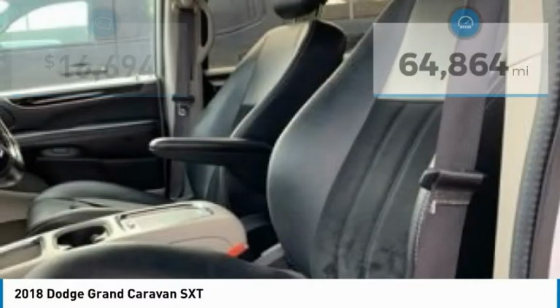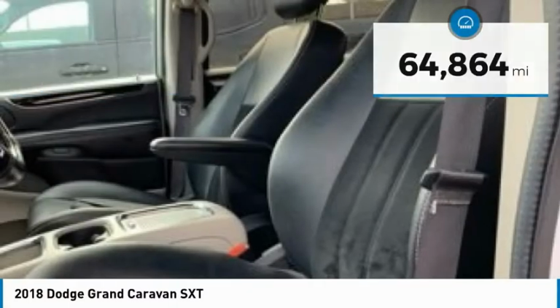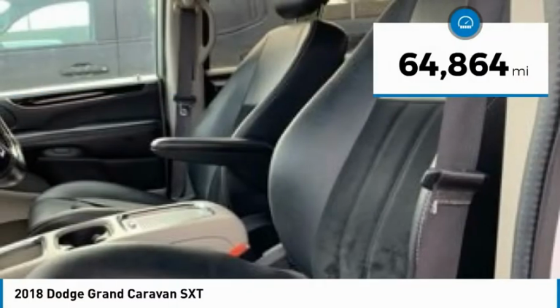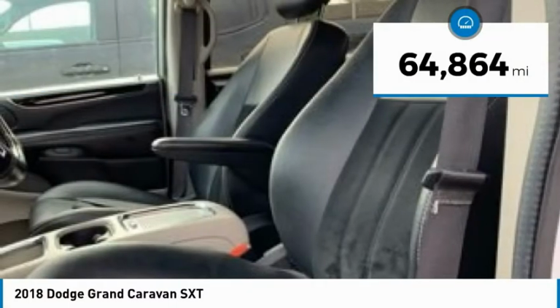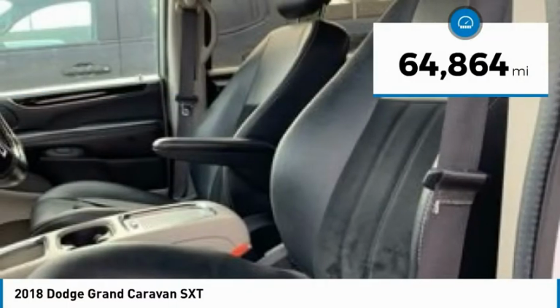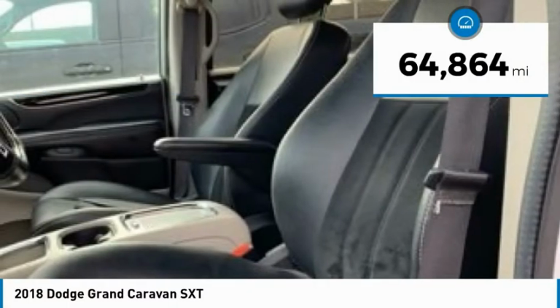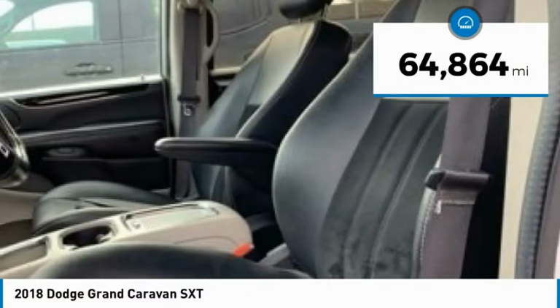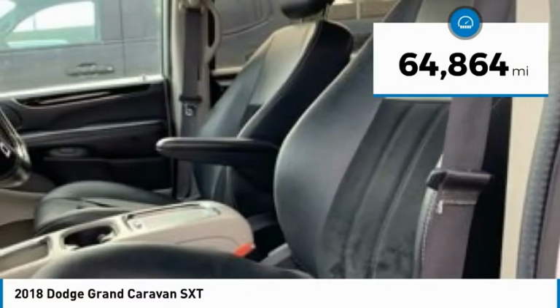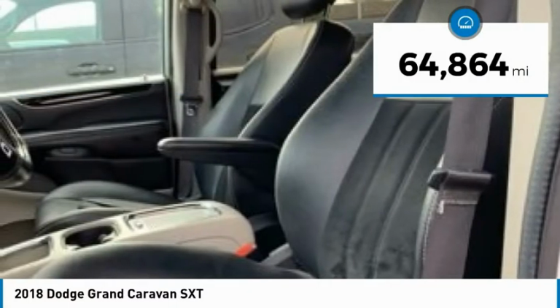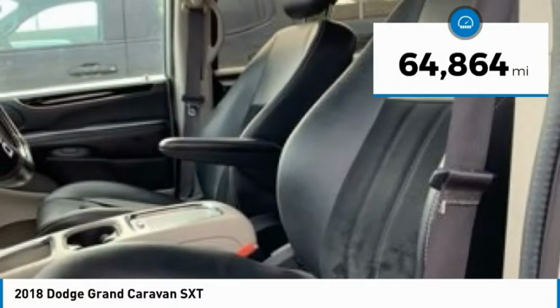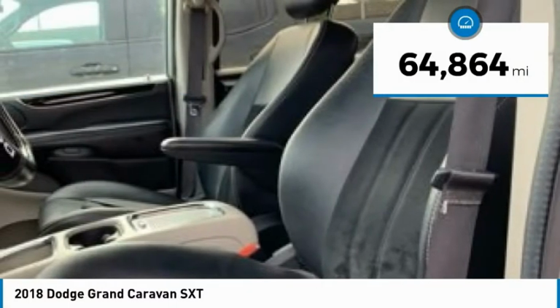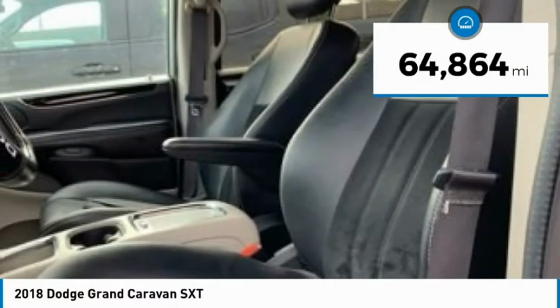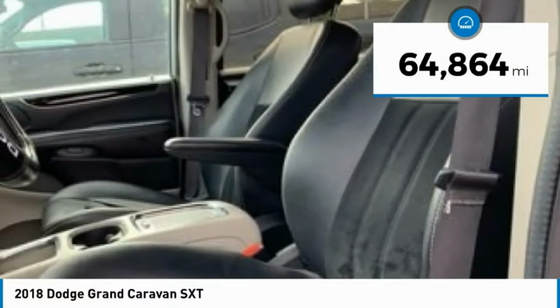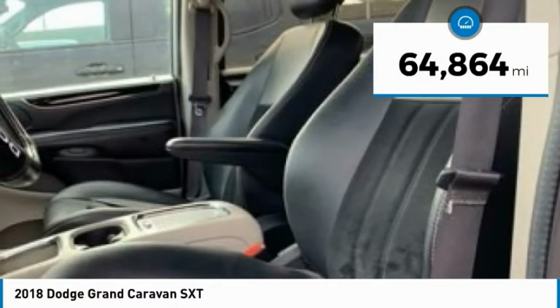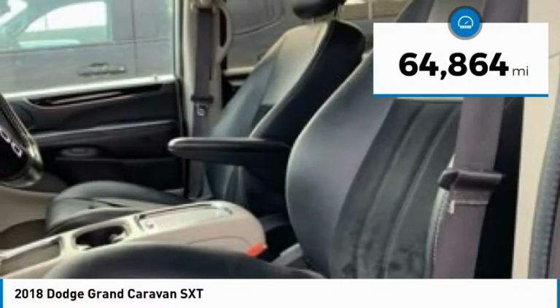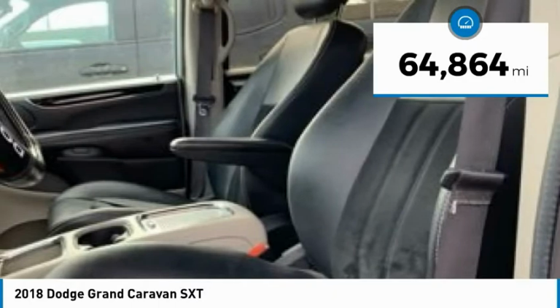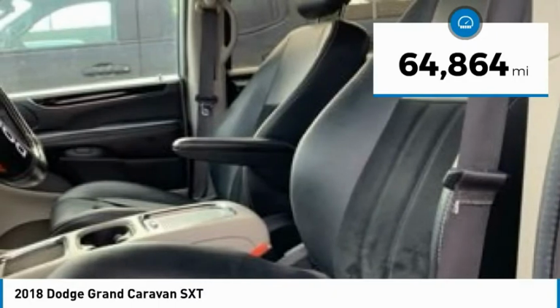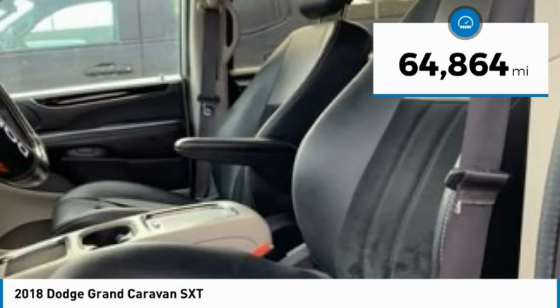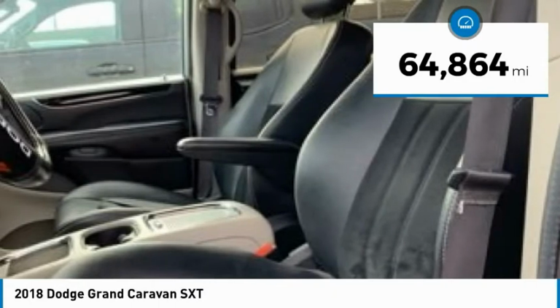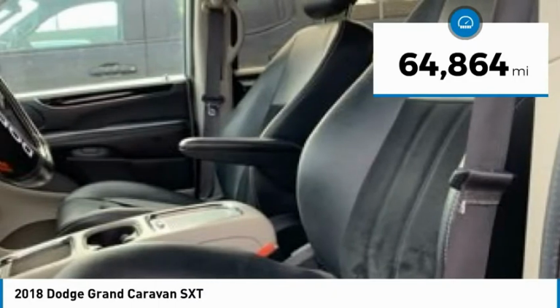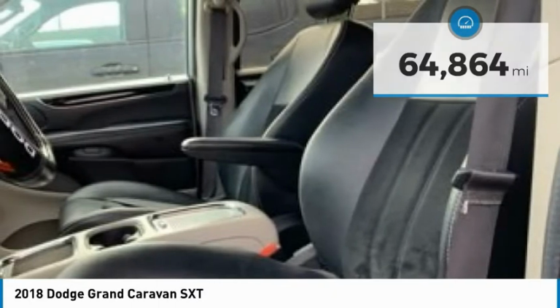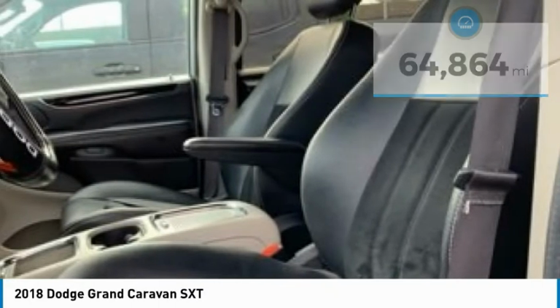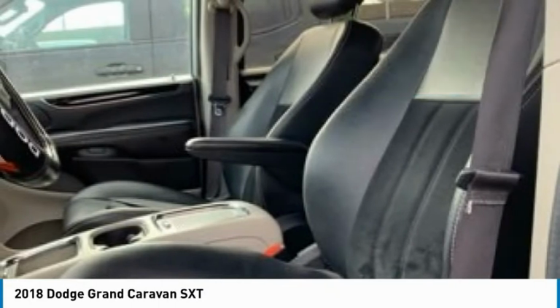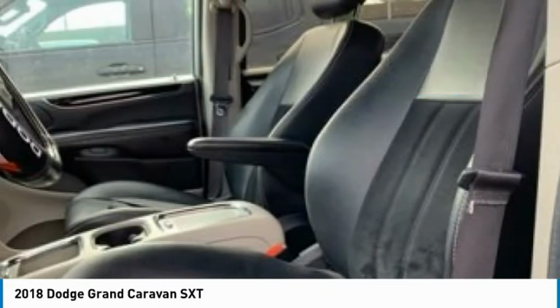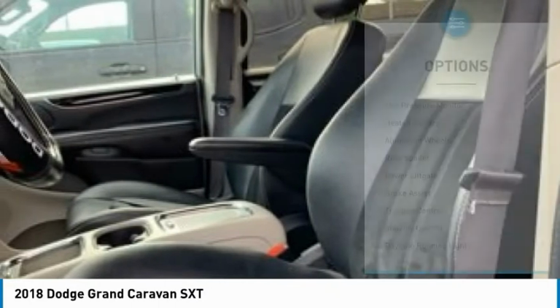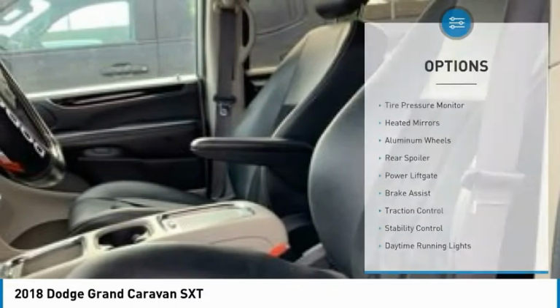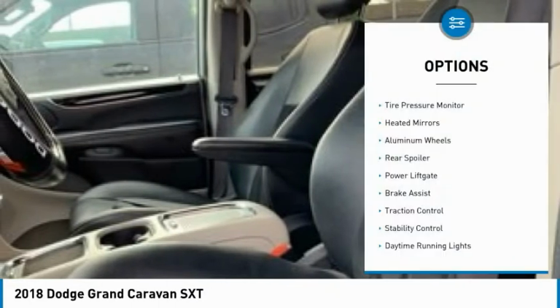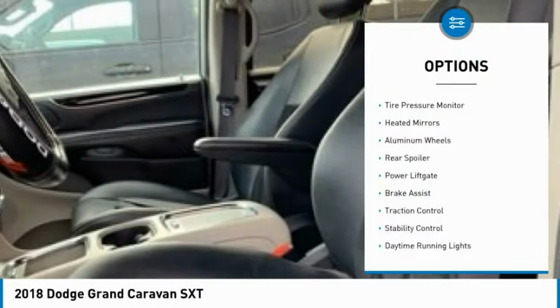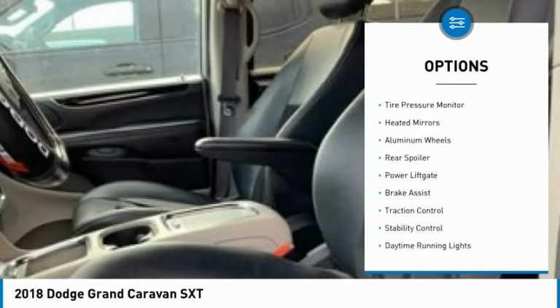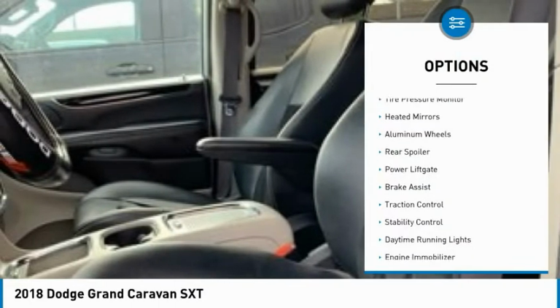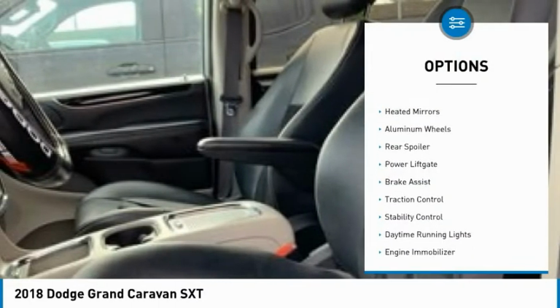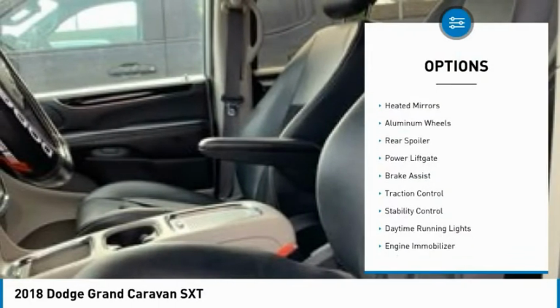This vehicle has less than 65,000 miles. Here are some of this vehicle's great options: tire pressure monitor,